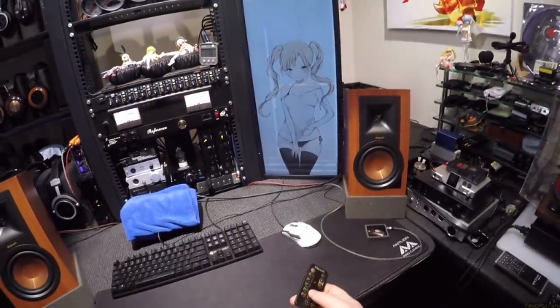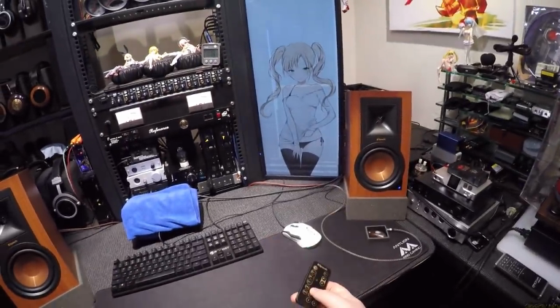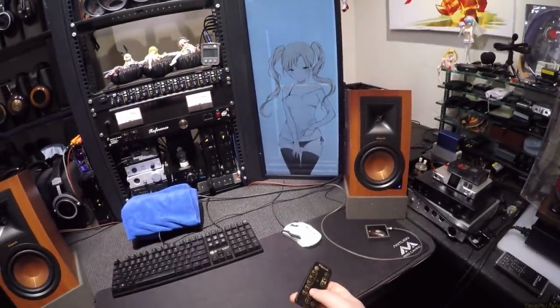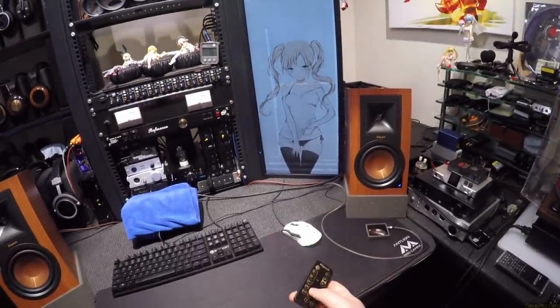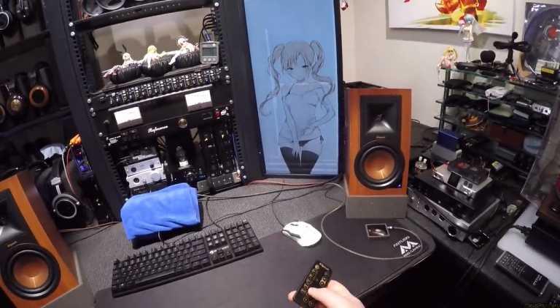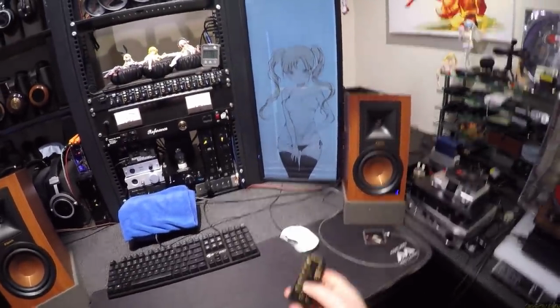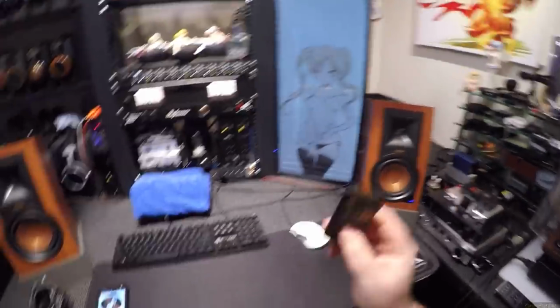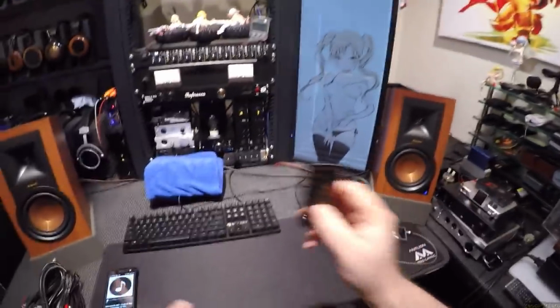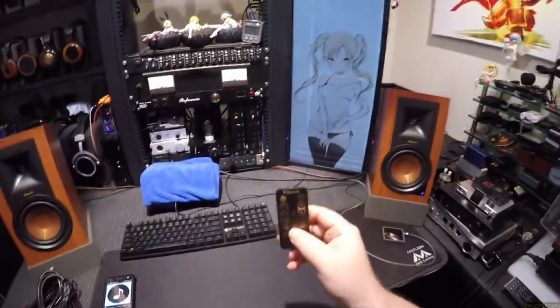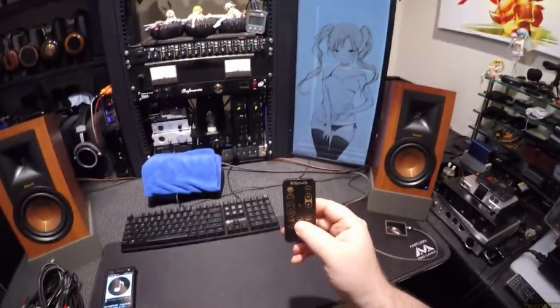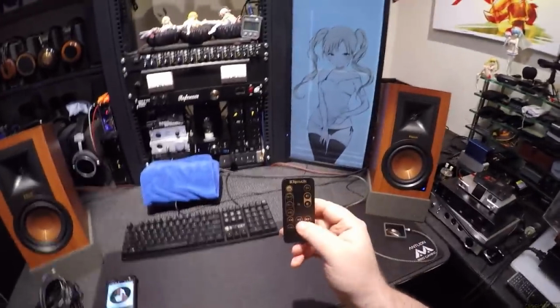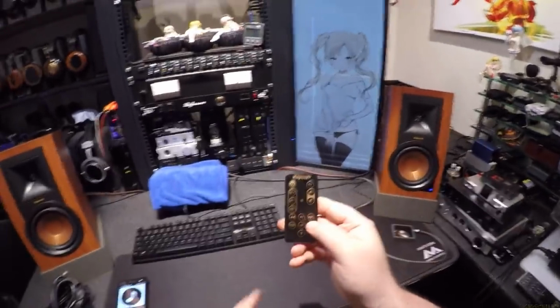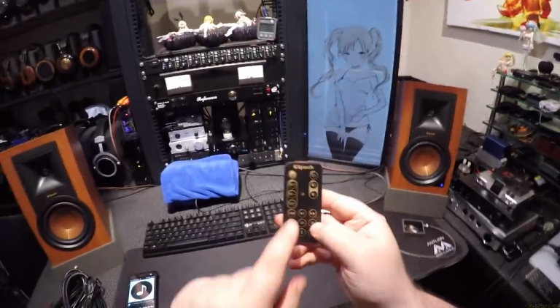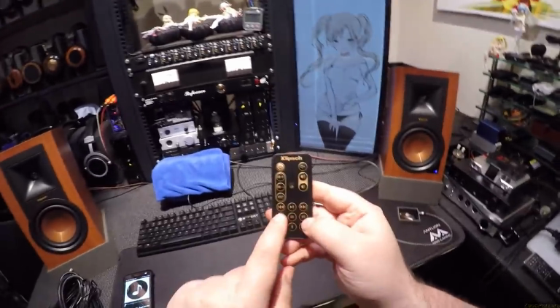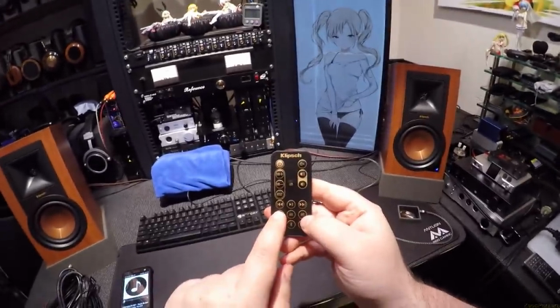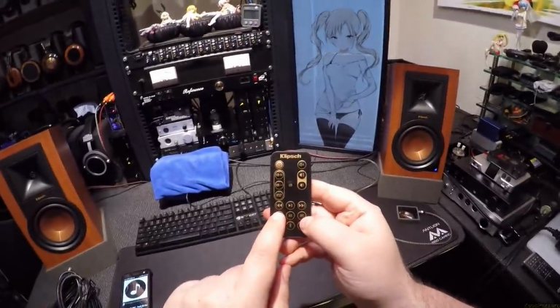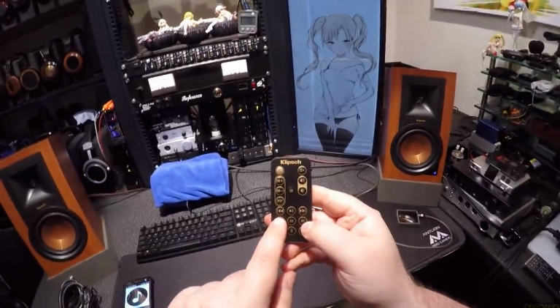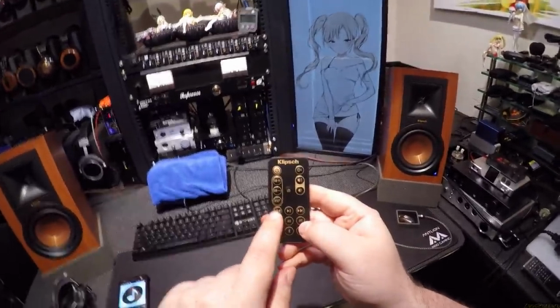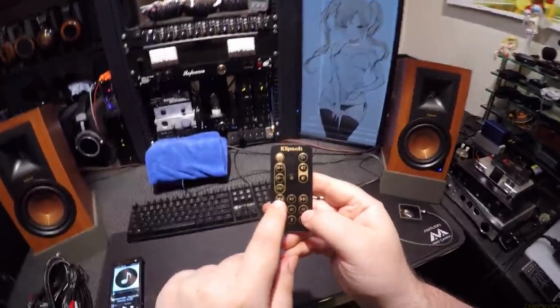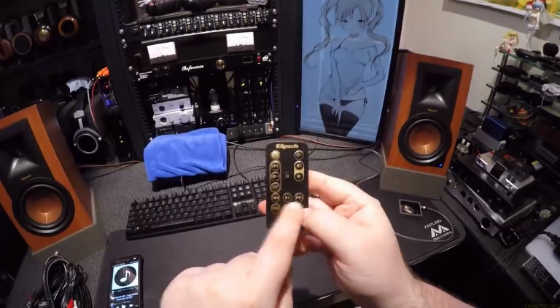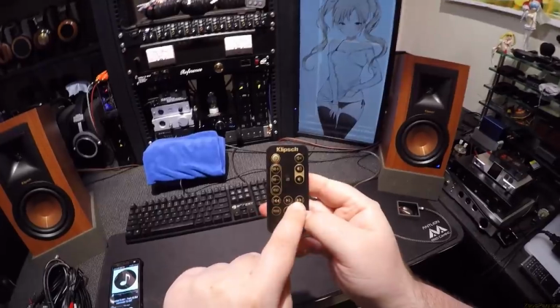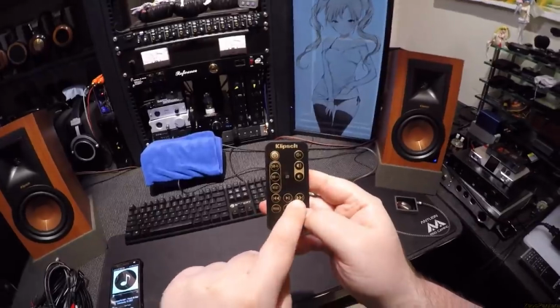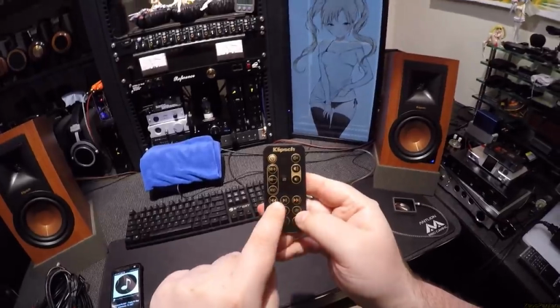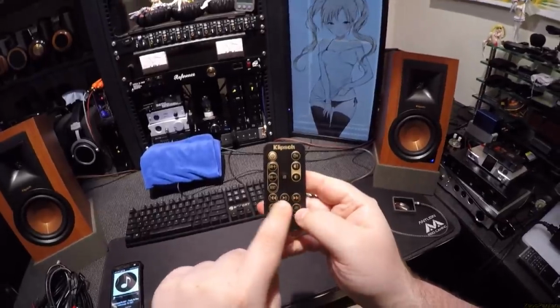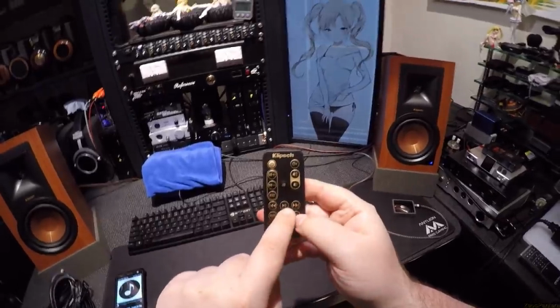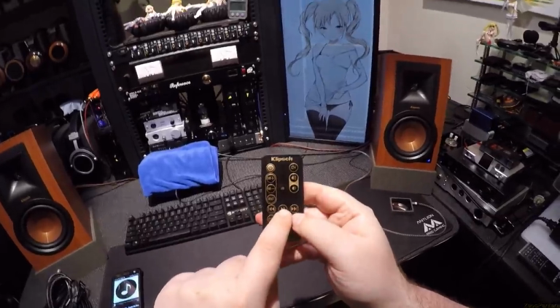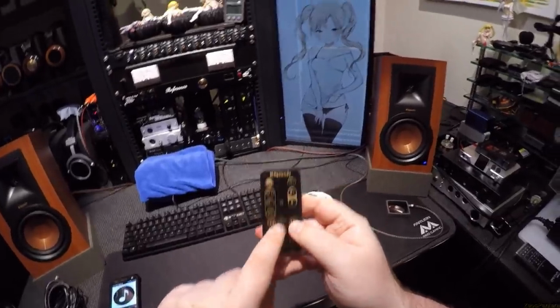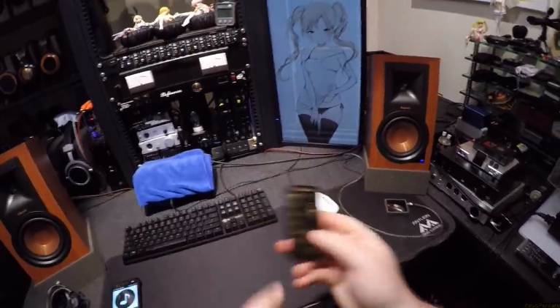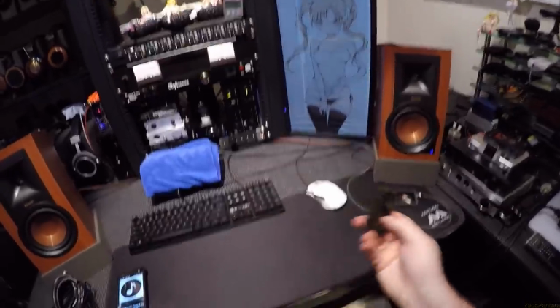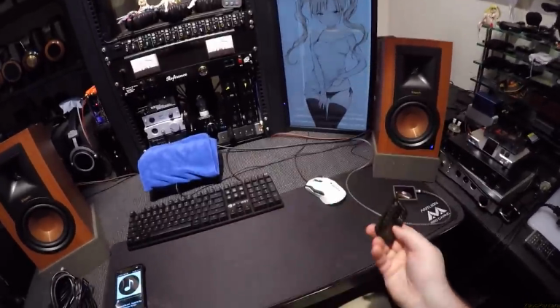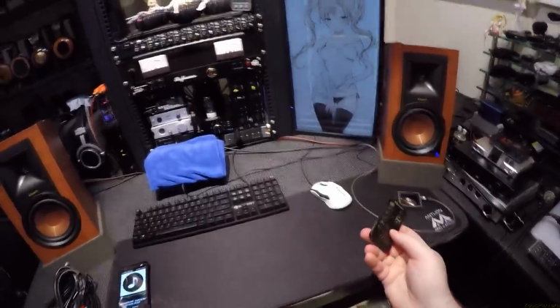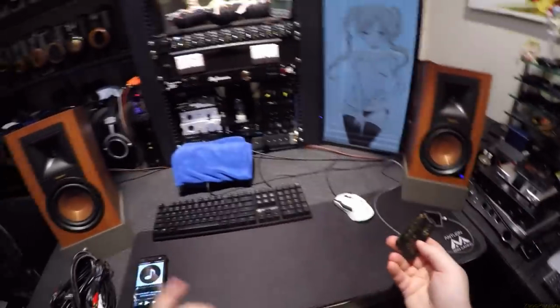Since we're hooked up to Bluetooth, the last track, next track, and play/pause buttons on the remote all work.